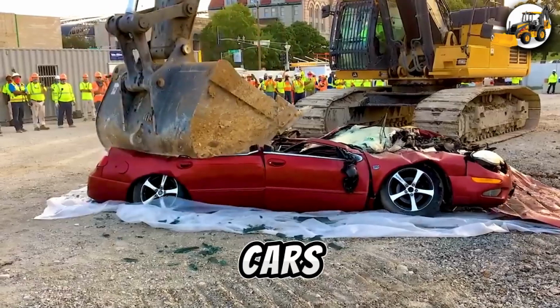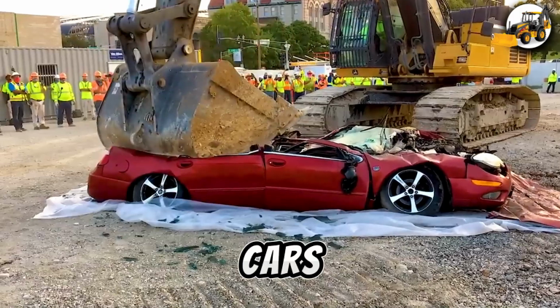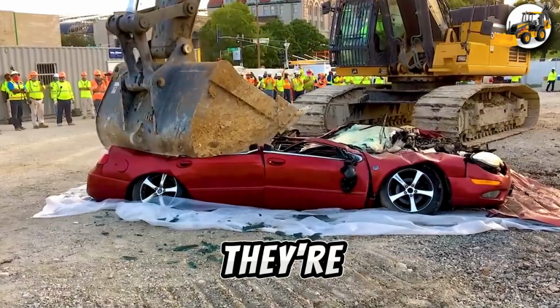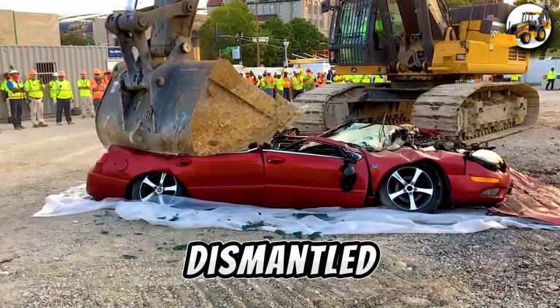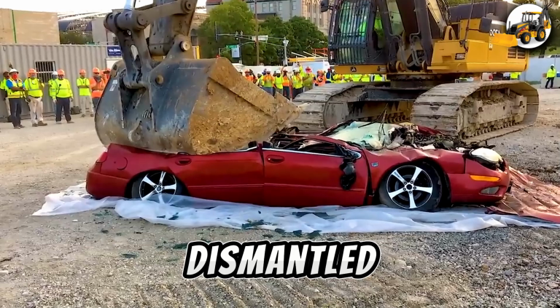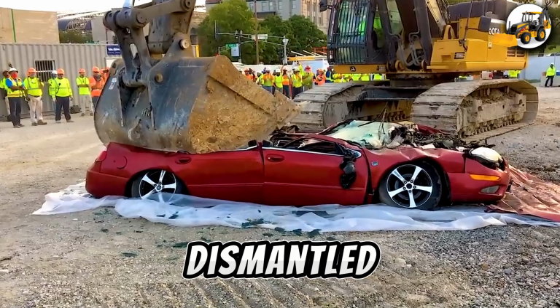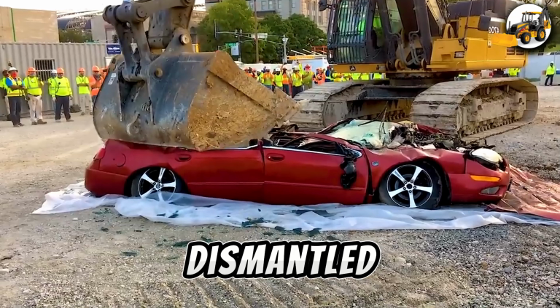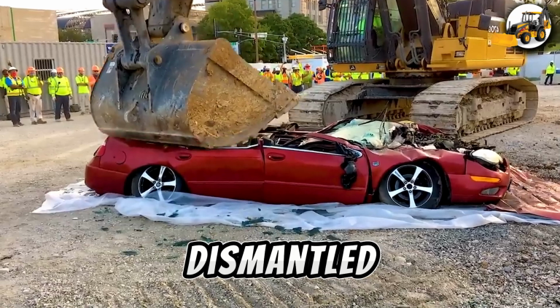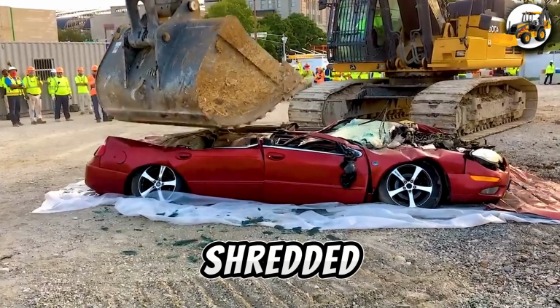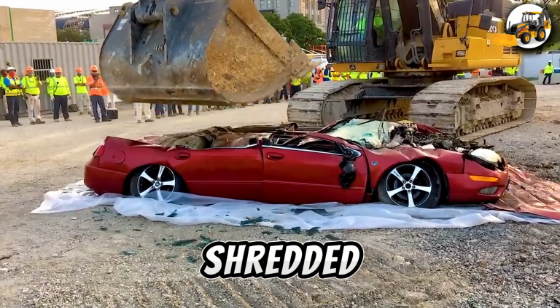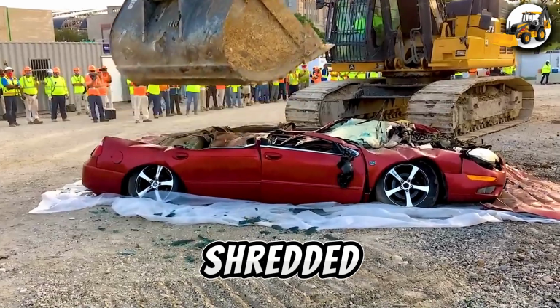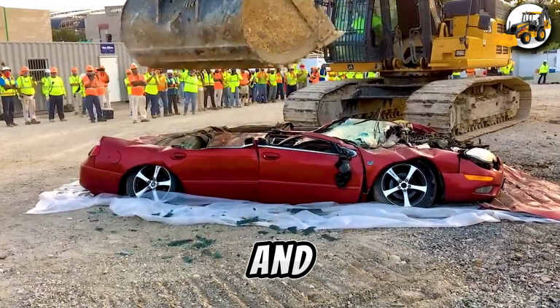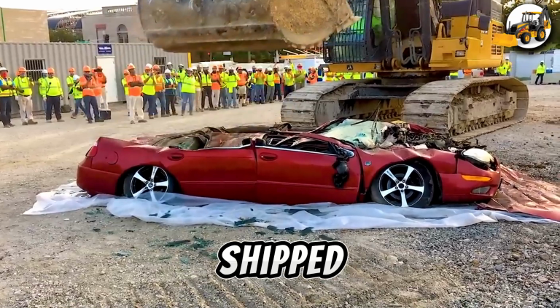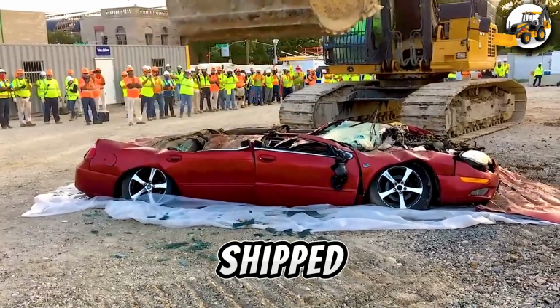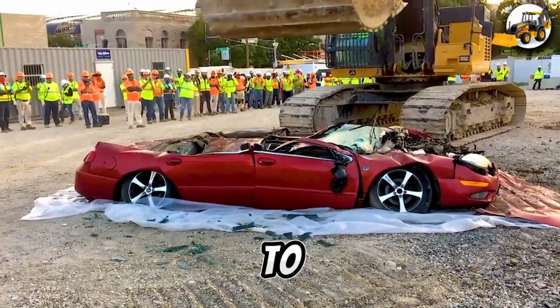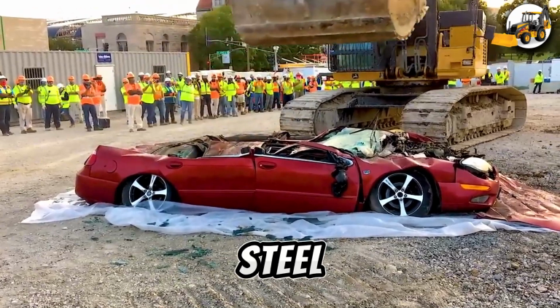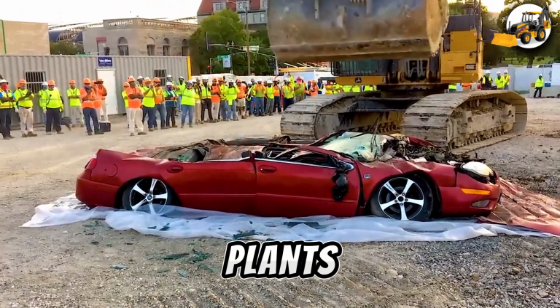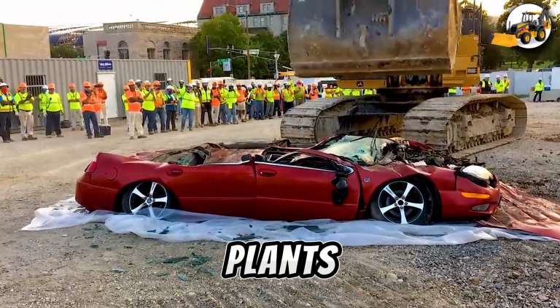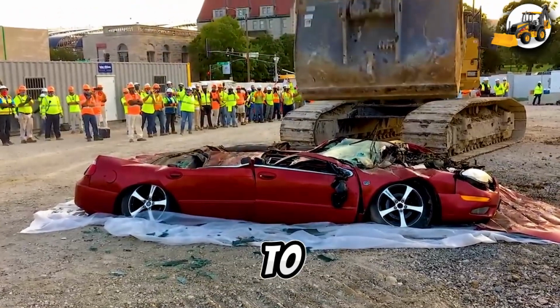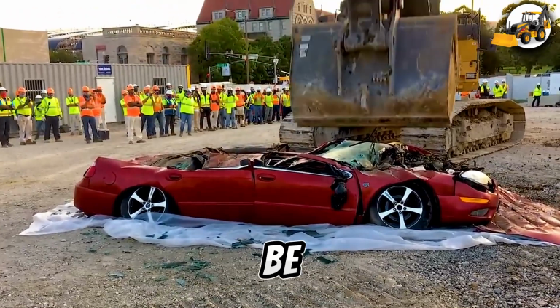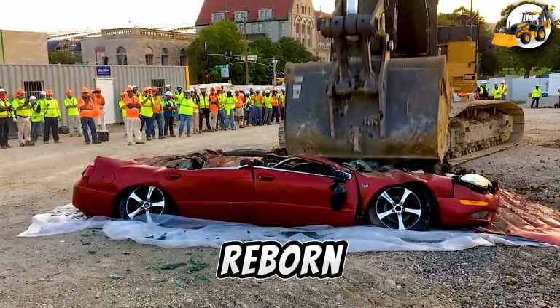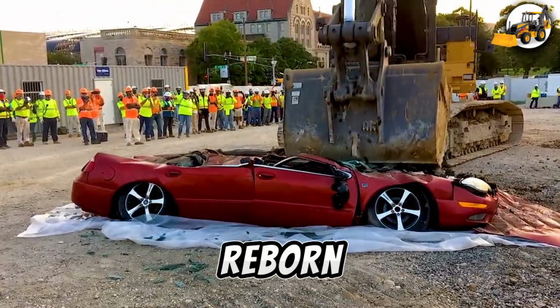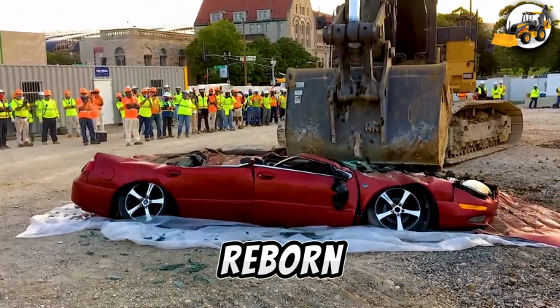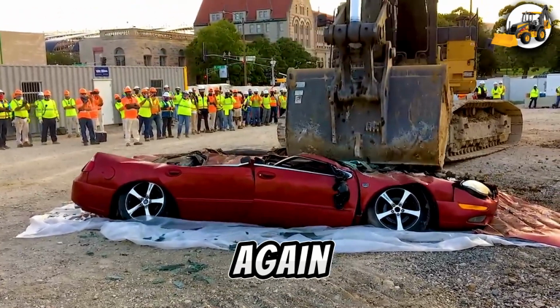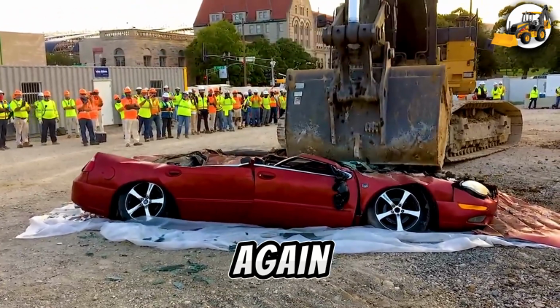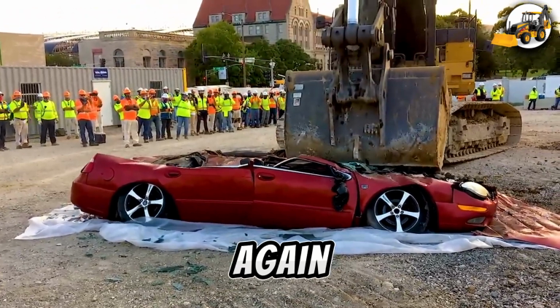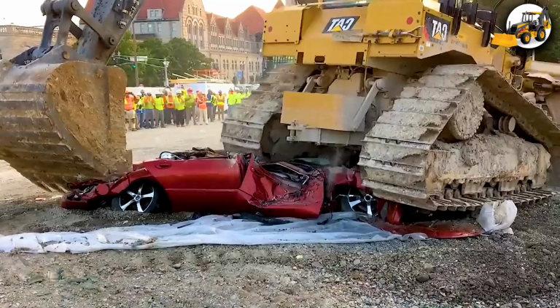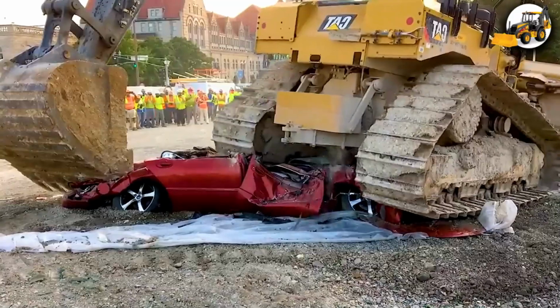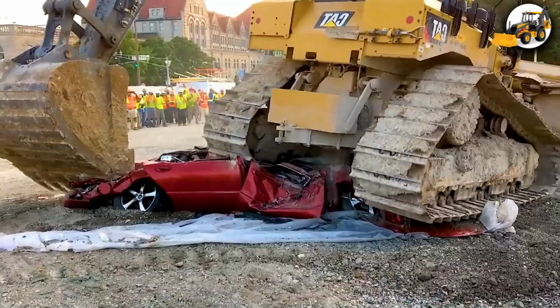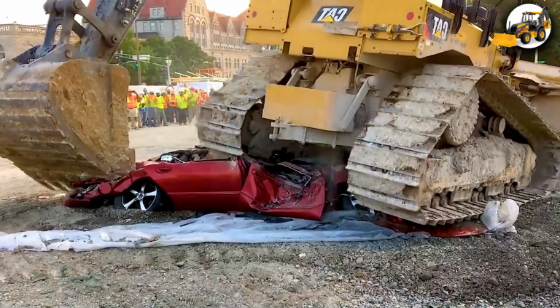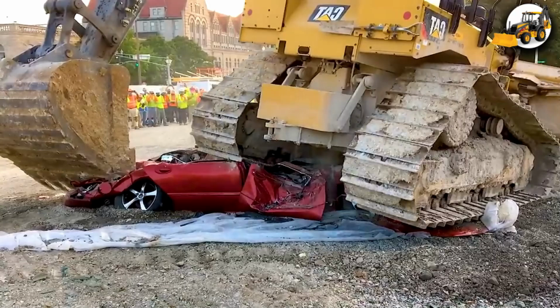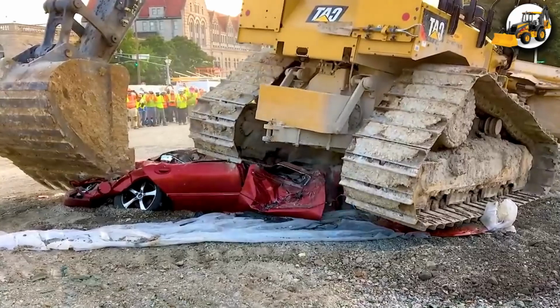They're dismantled, shredded, and shipped to steel plants to be reborn again.